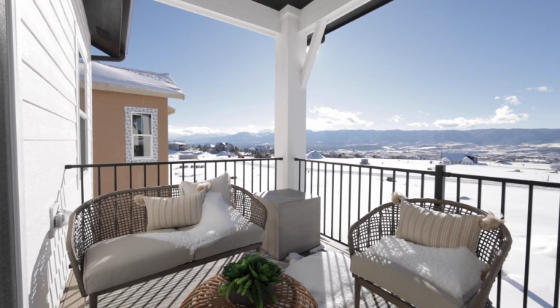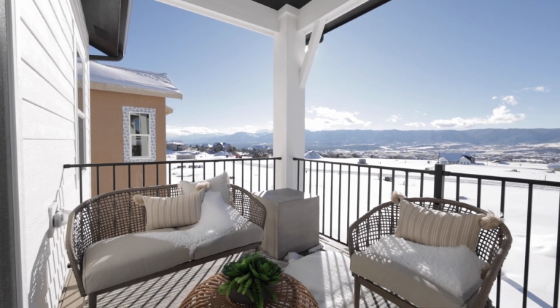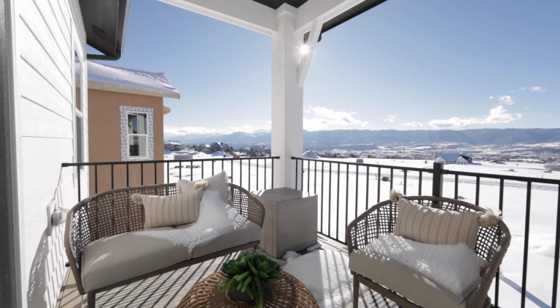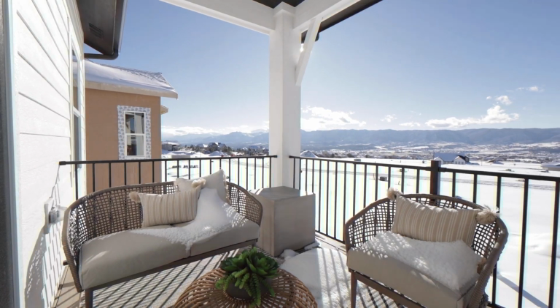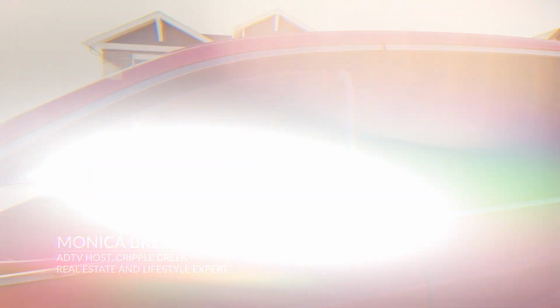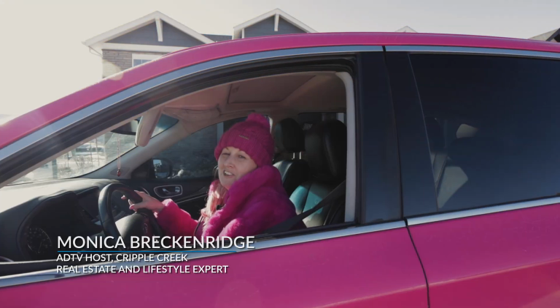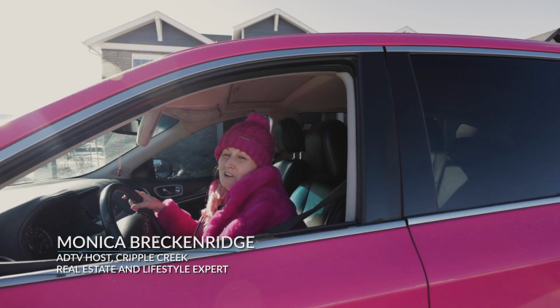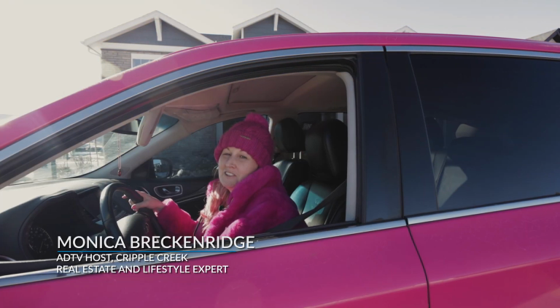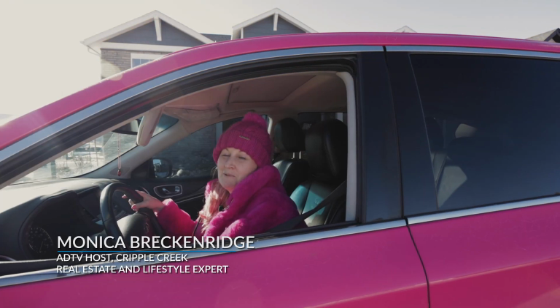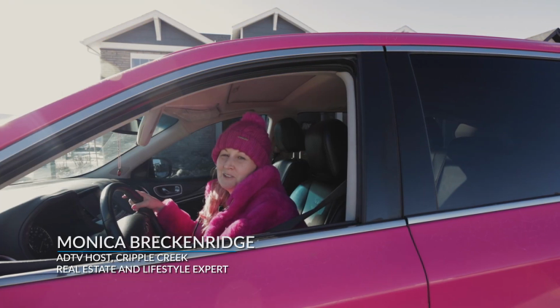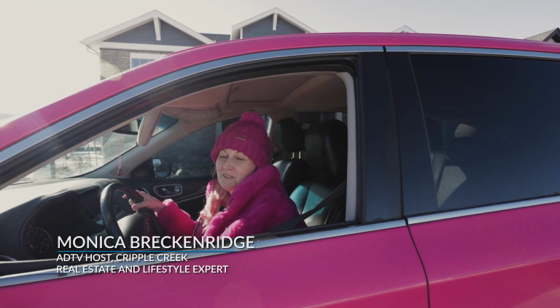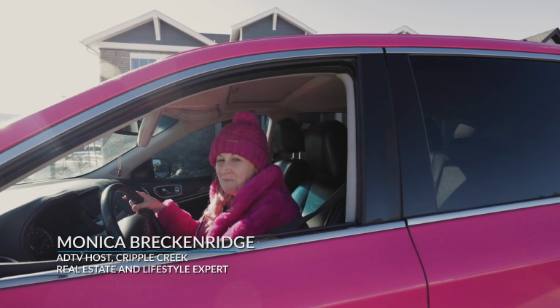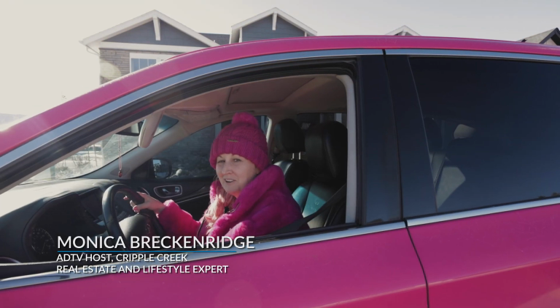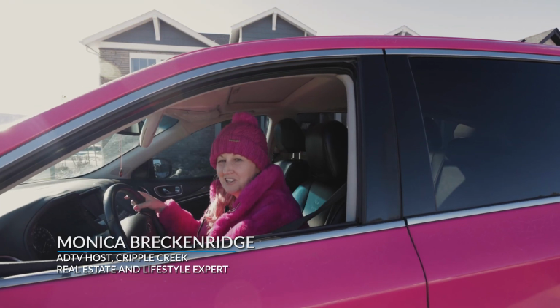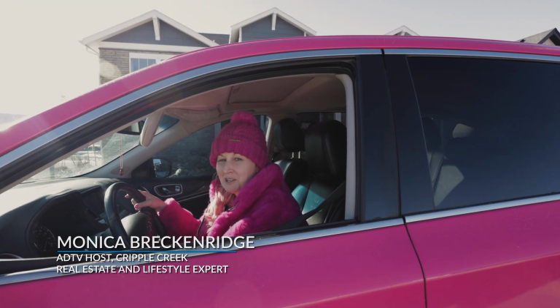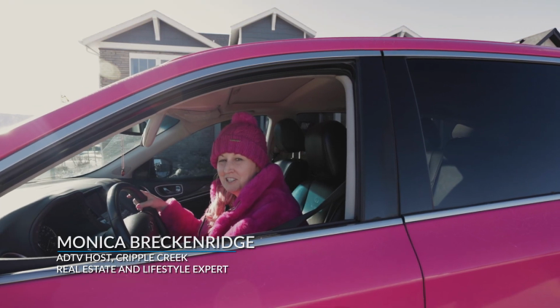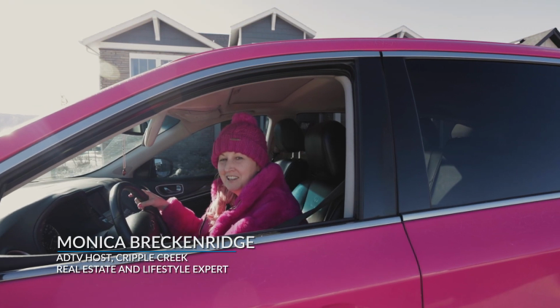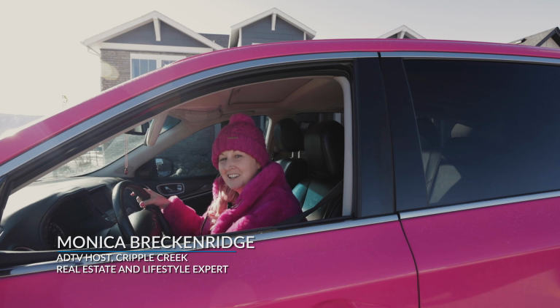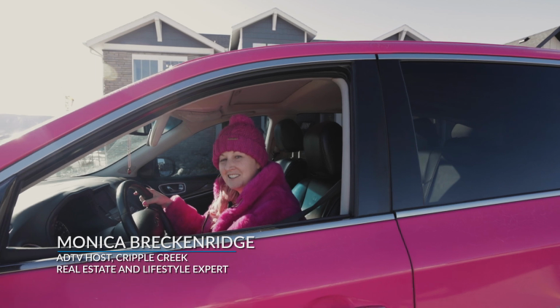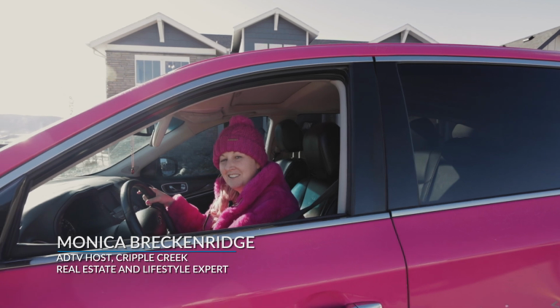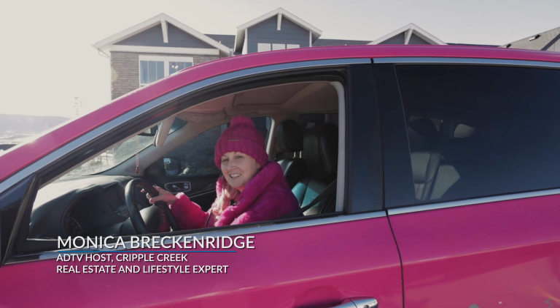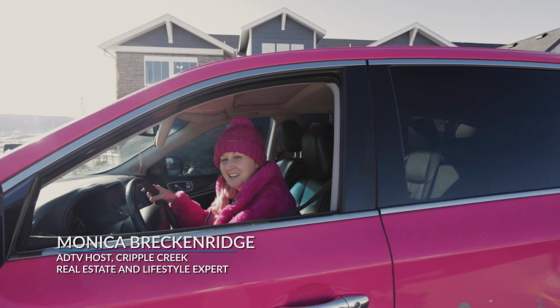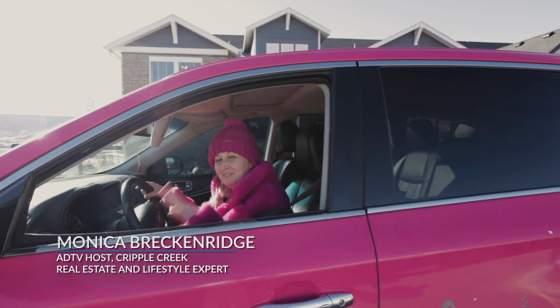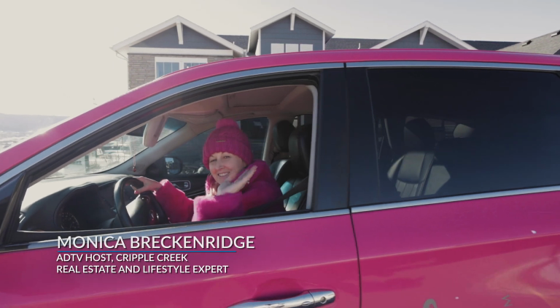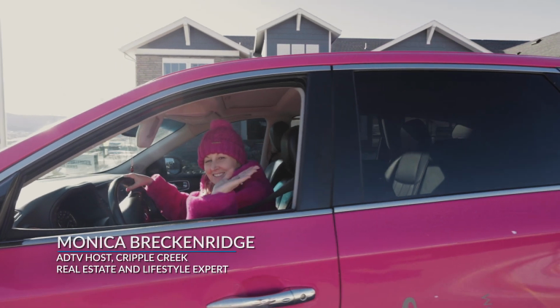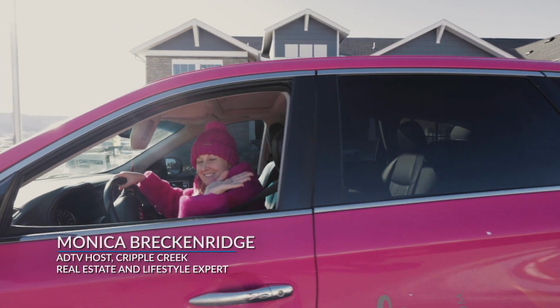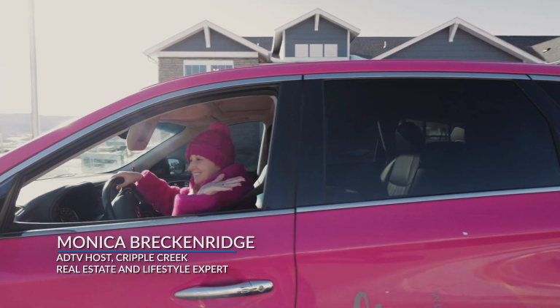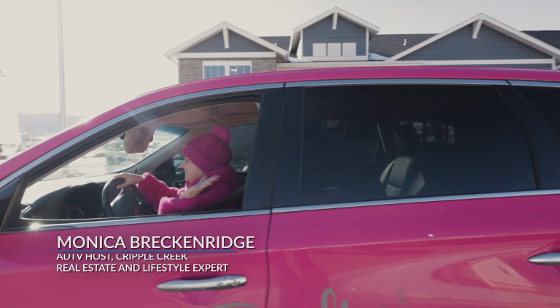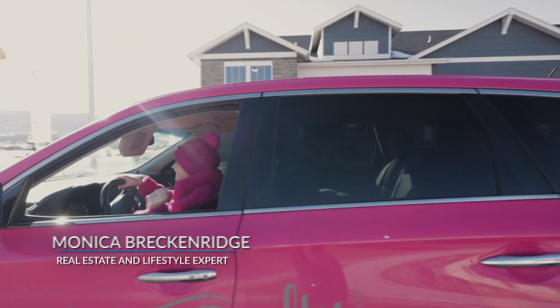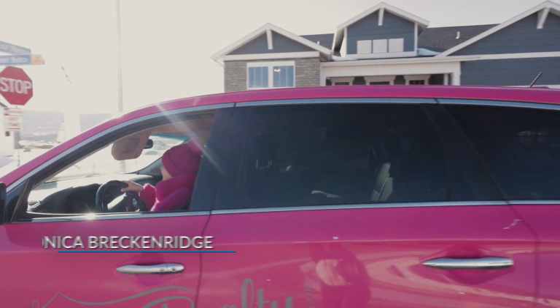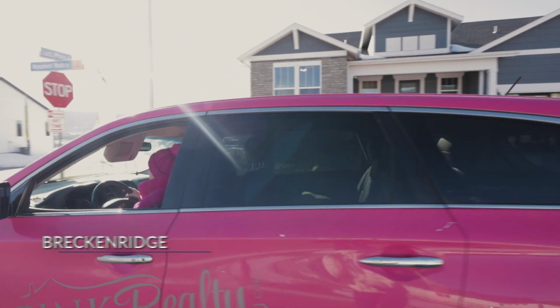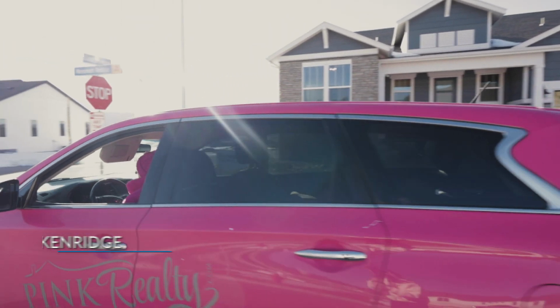I hope you've enjoyed this episode of the American Dream TV. See you next time.